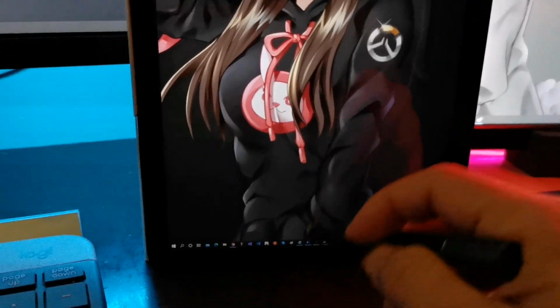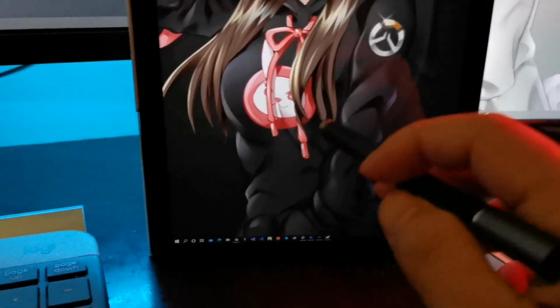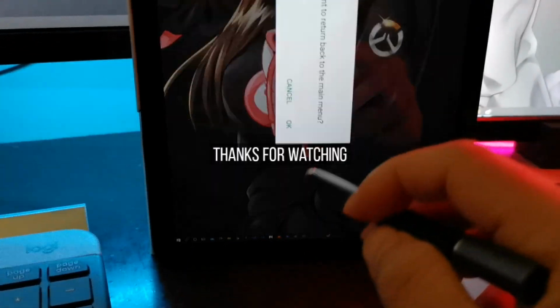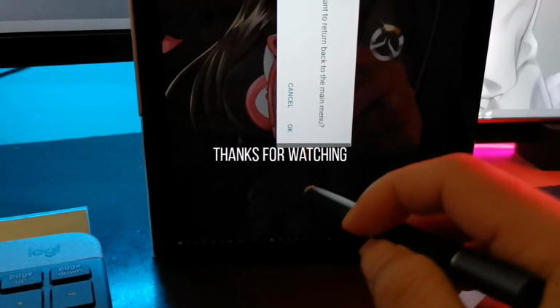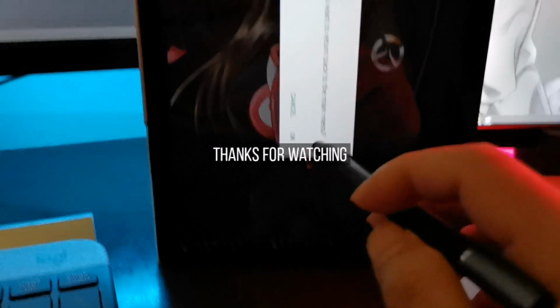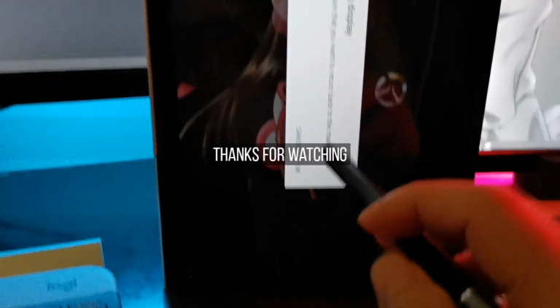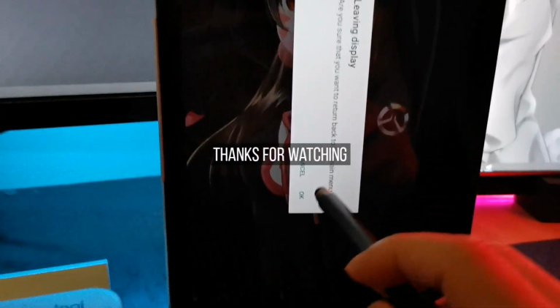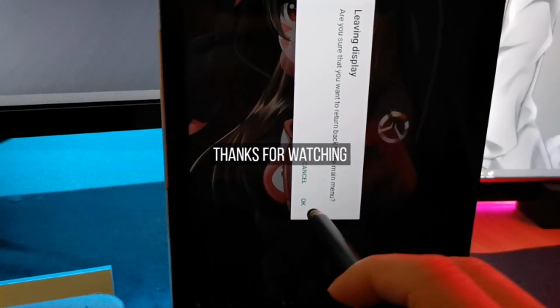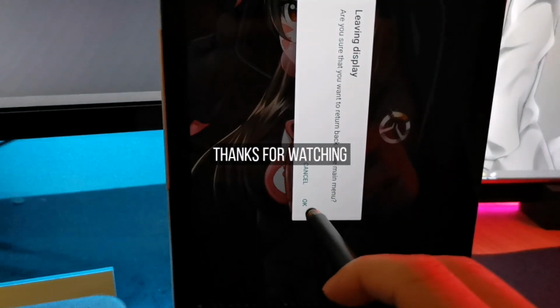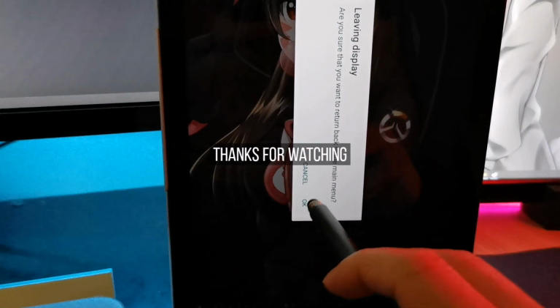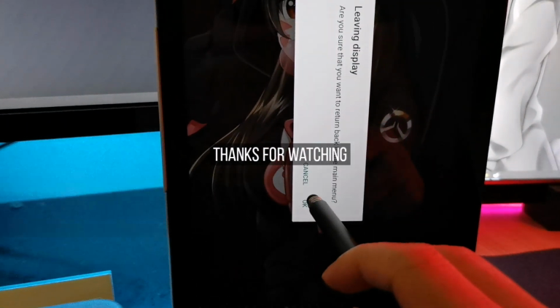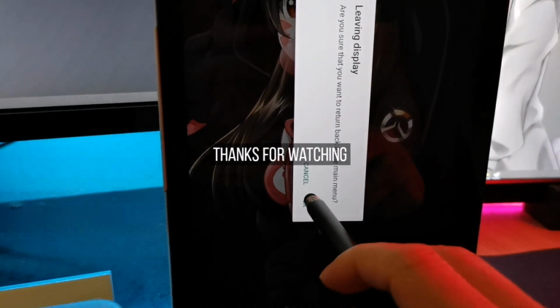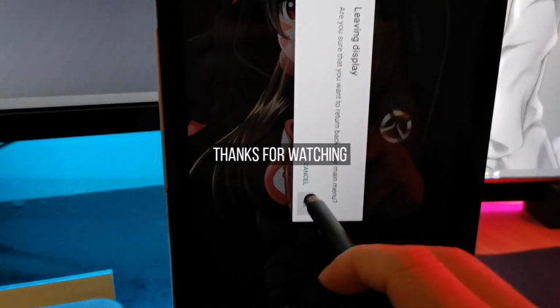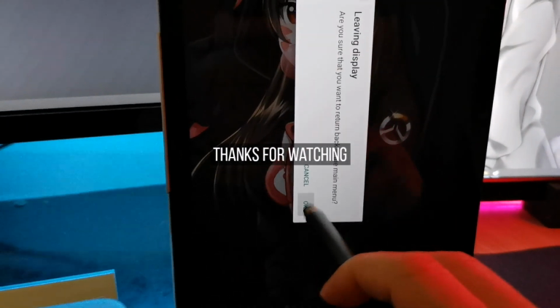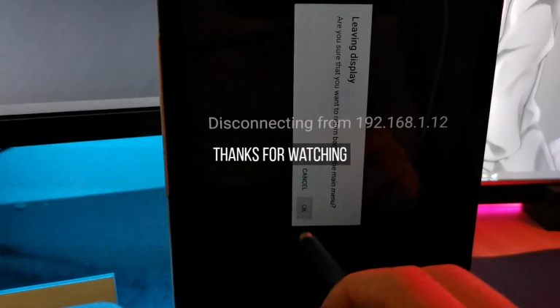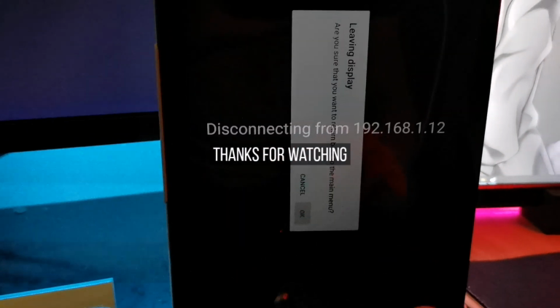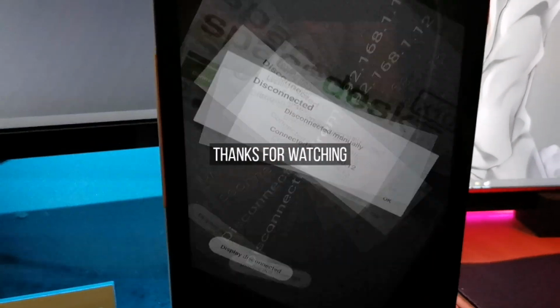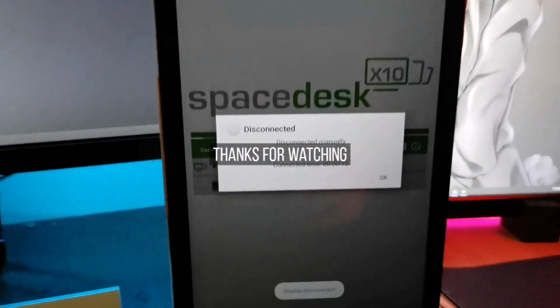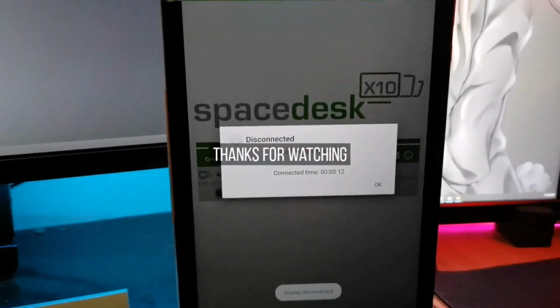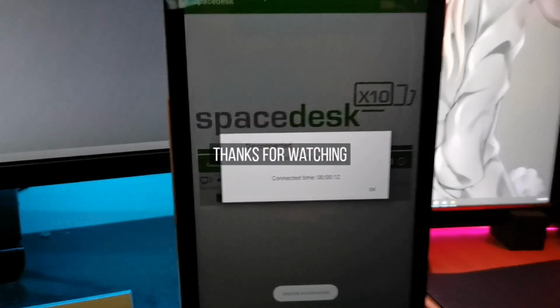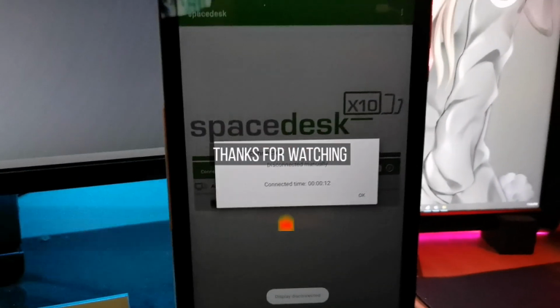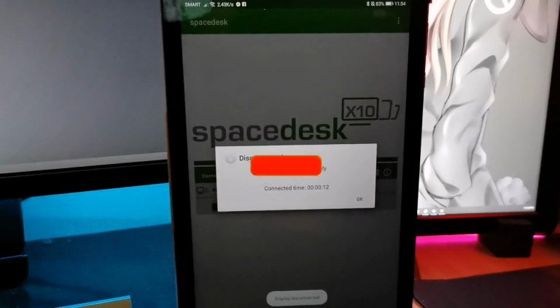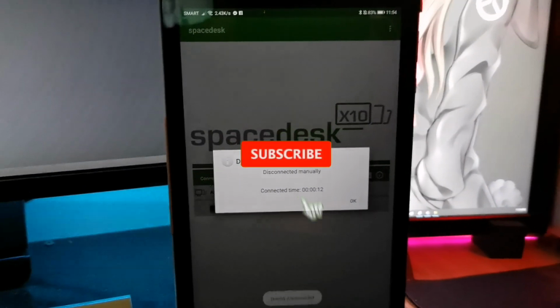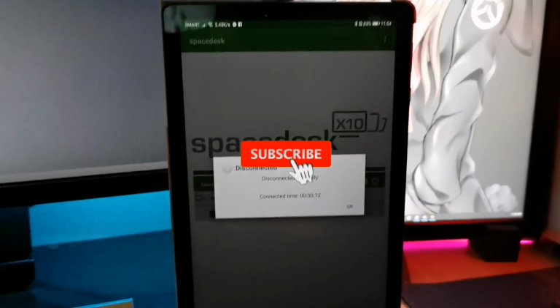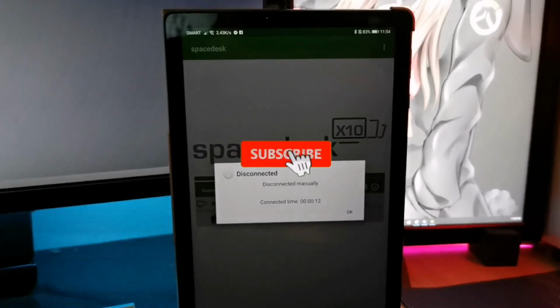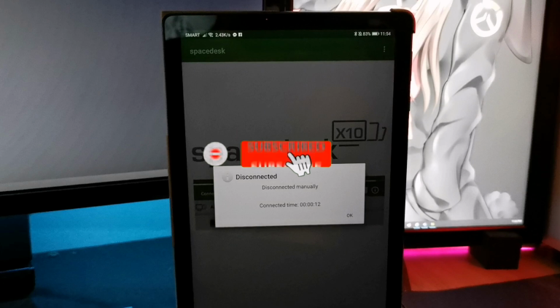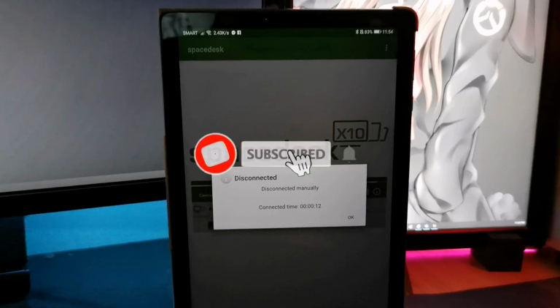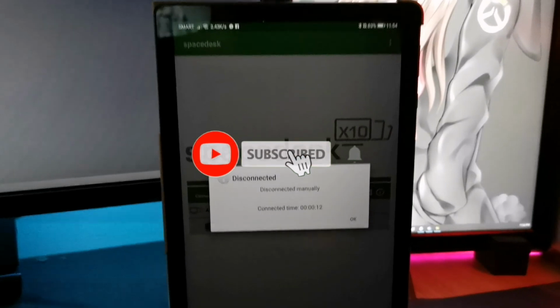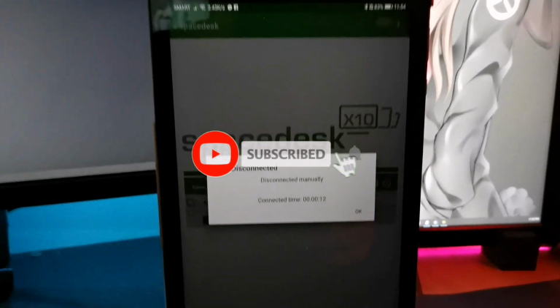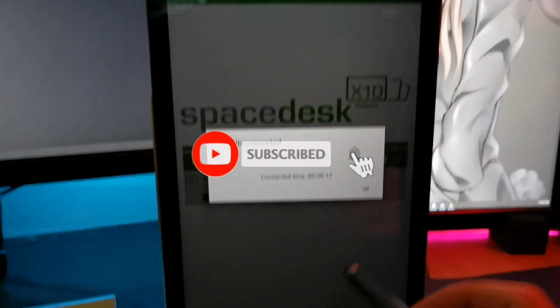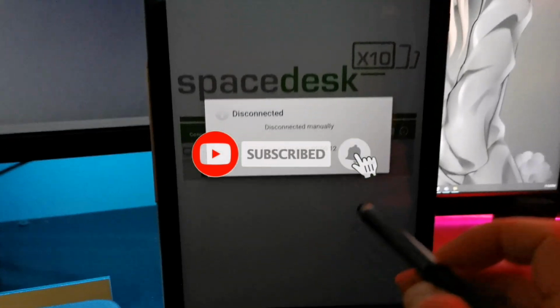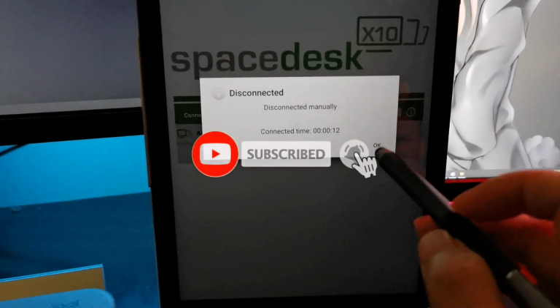That's it guys. Thanks for watching. Let me know in the comments section below if you have questions. Bye.